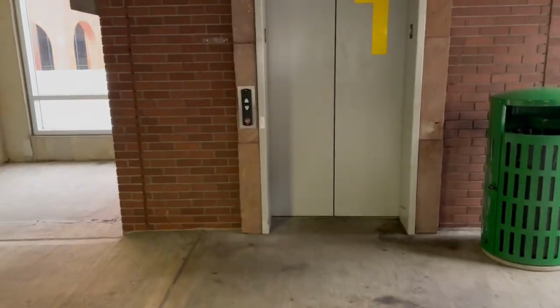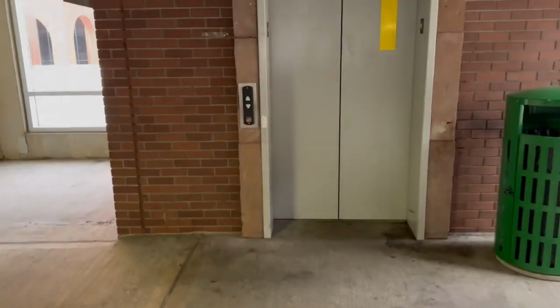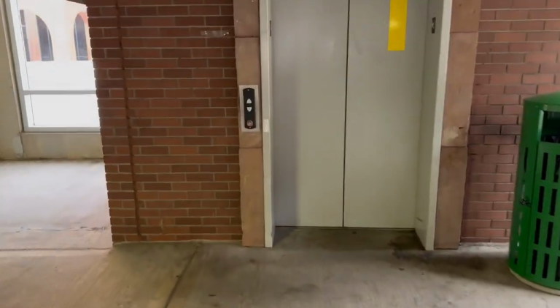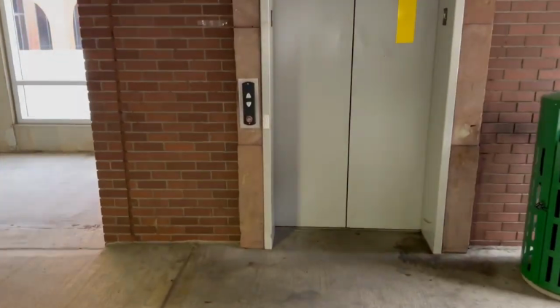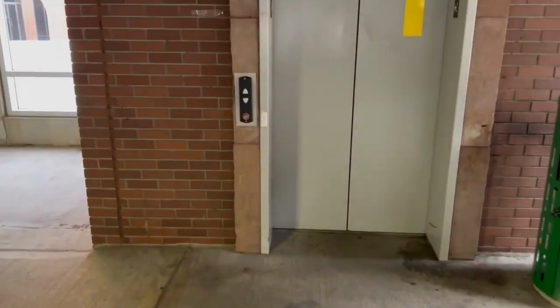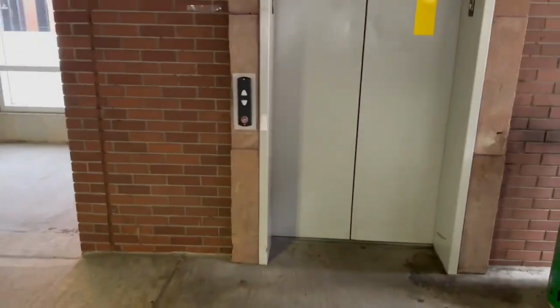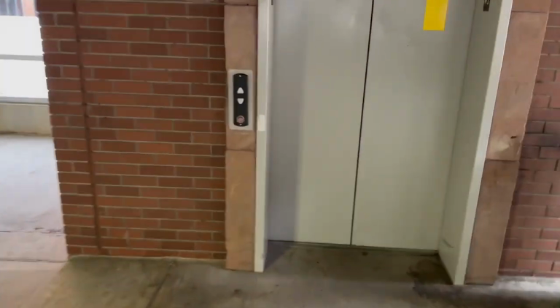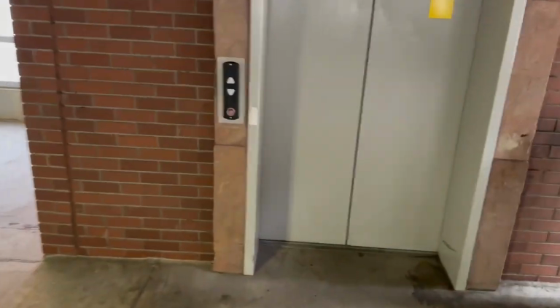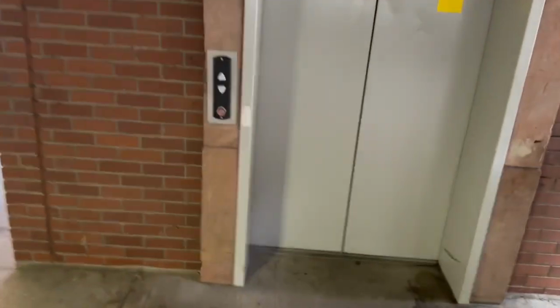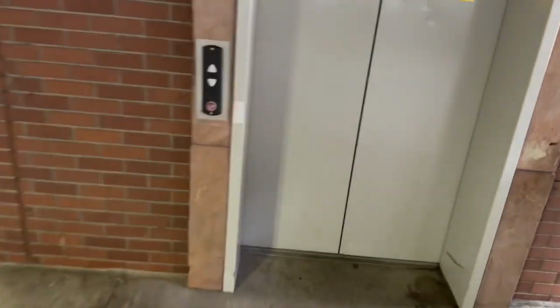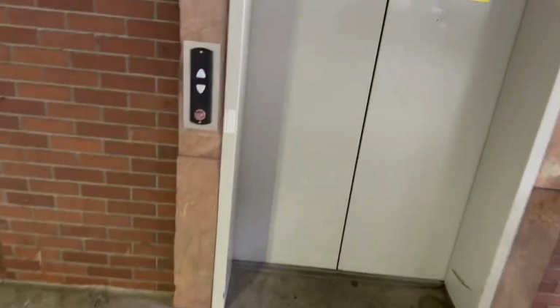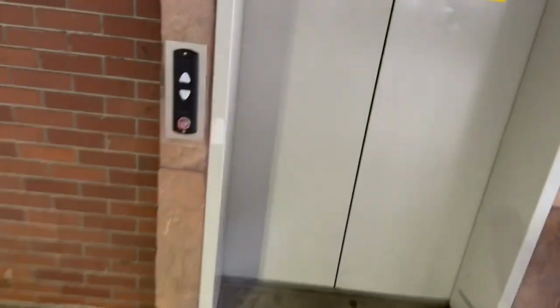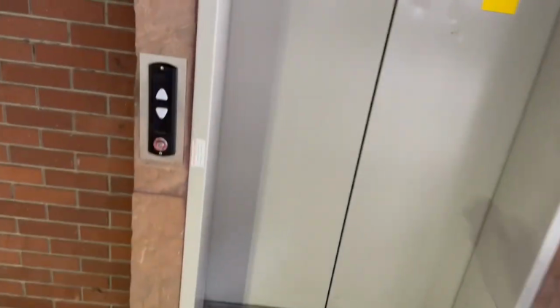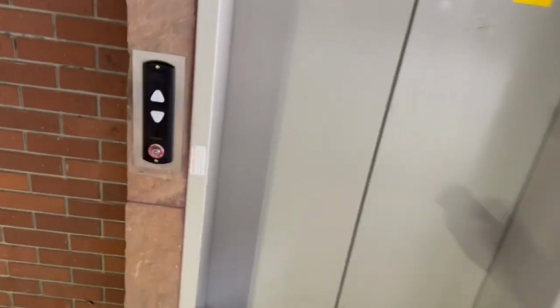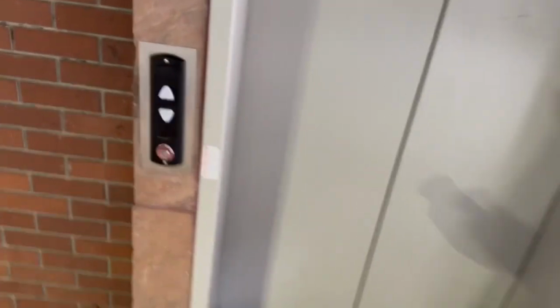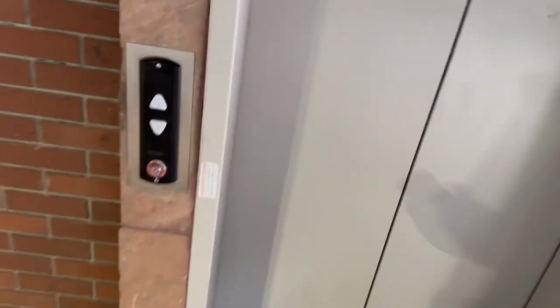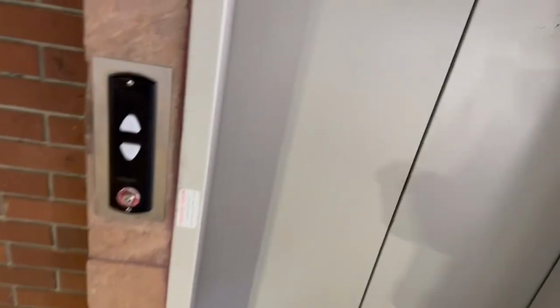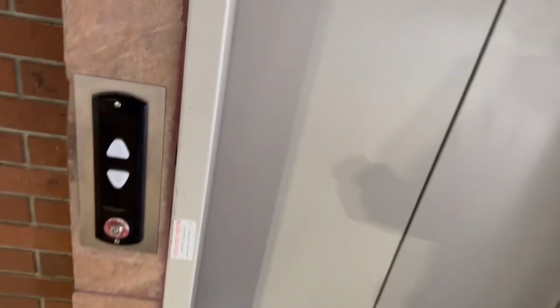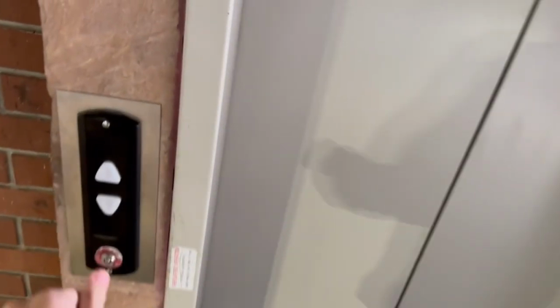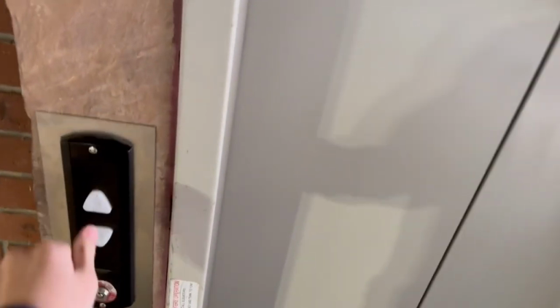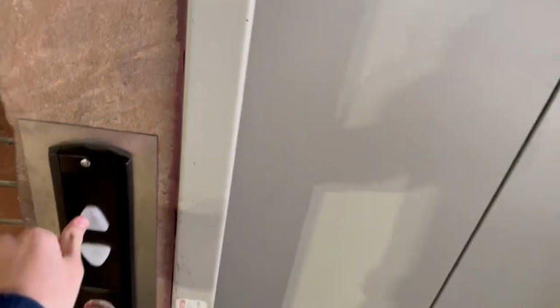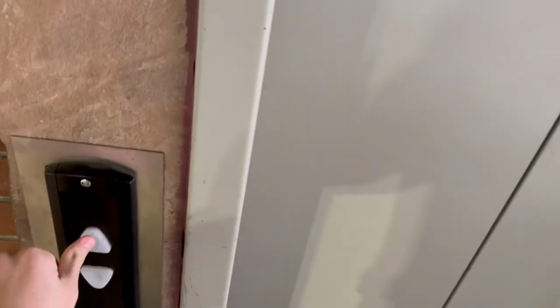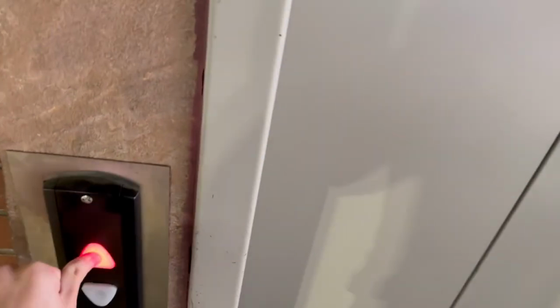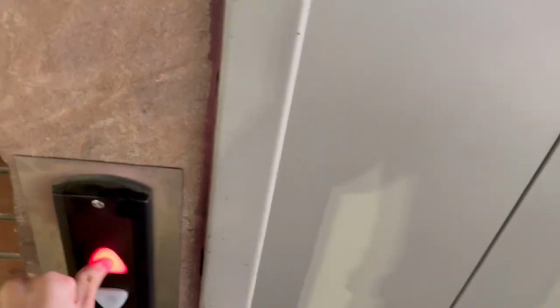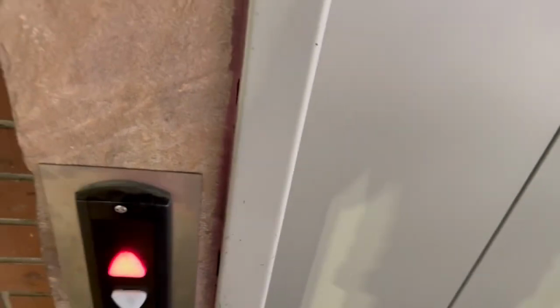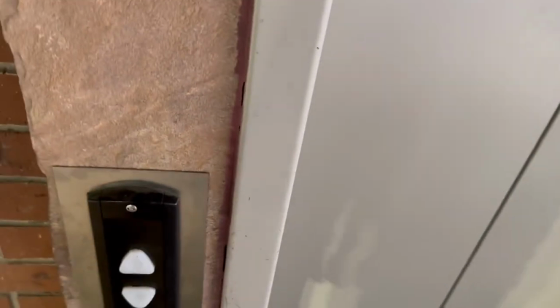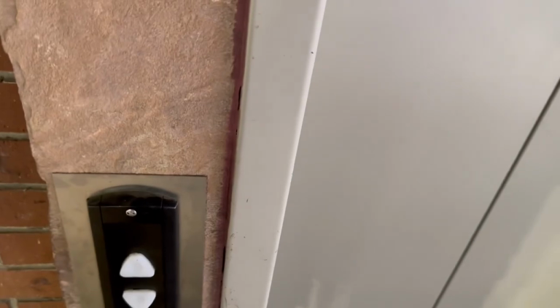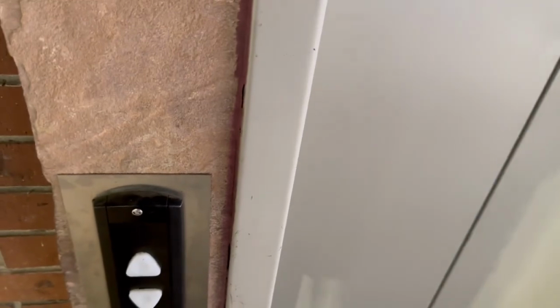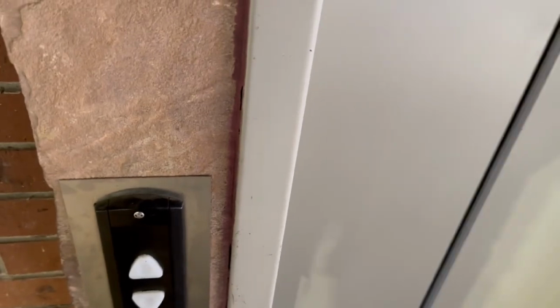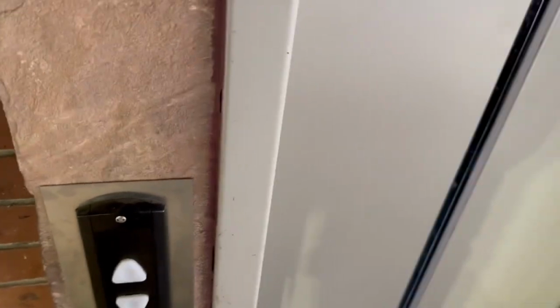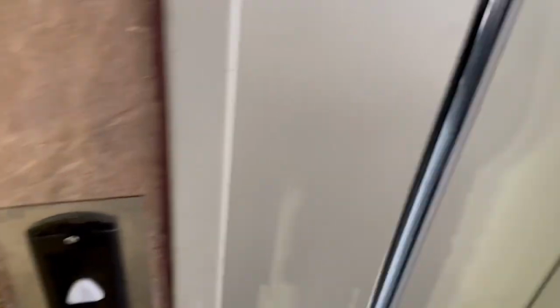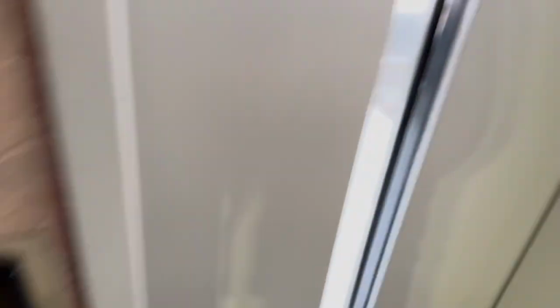Here's the other Schindler elevator here in this garage. Let's head up. Oh, it's here.